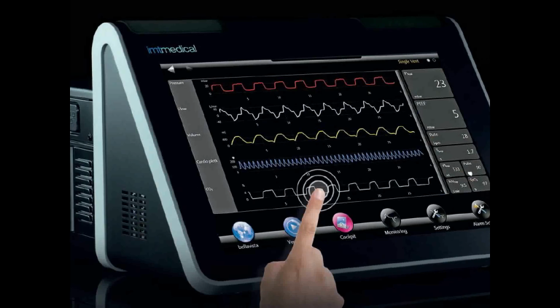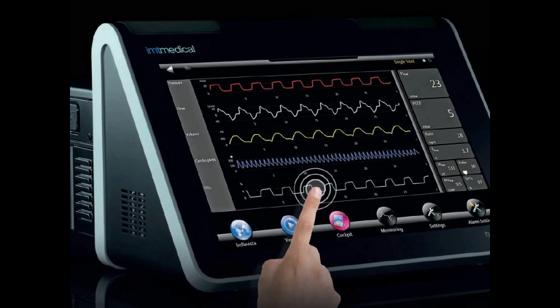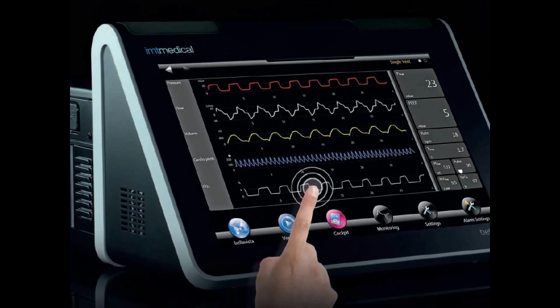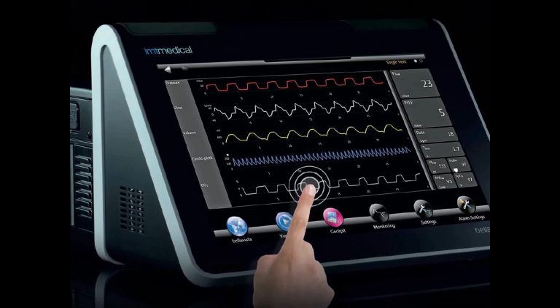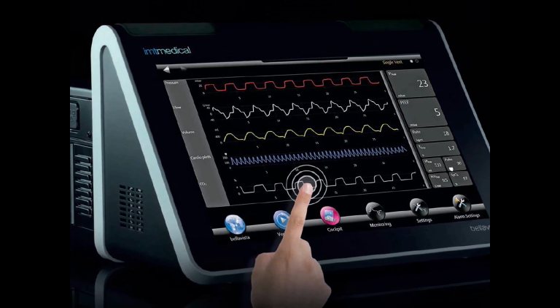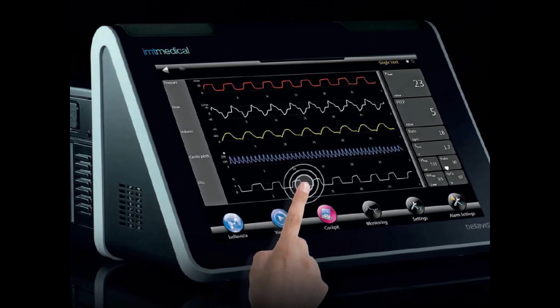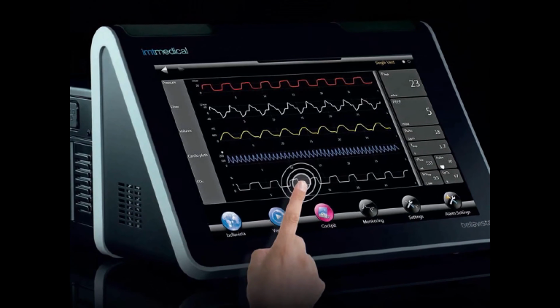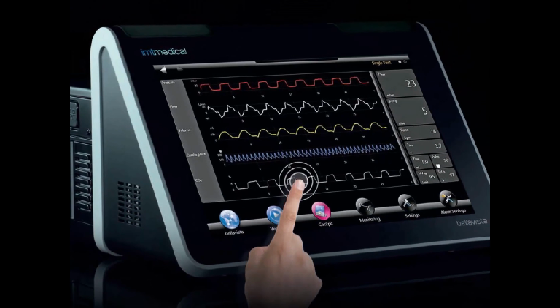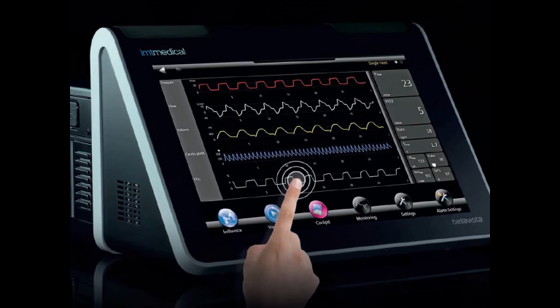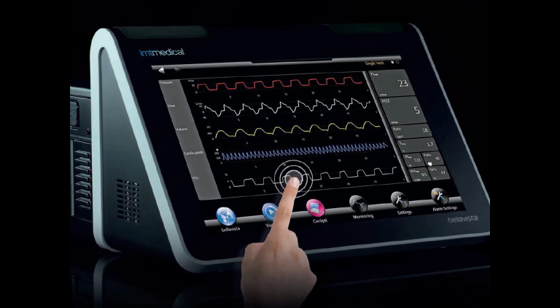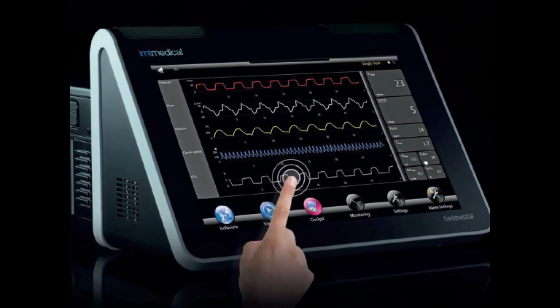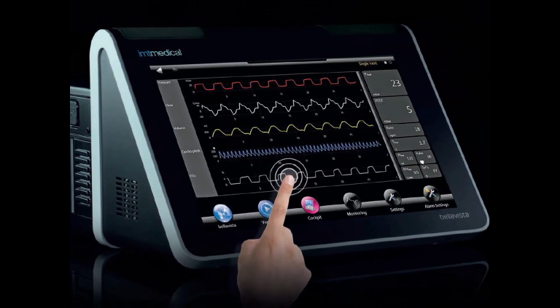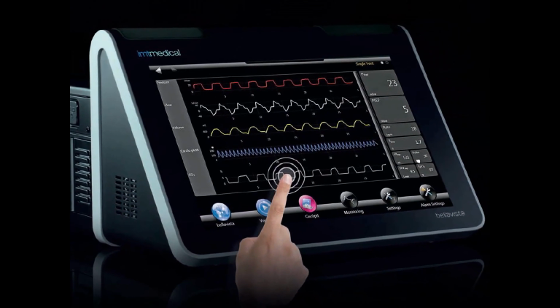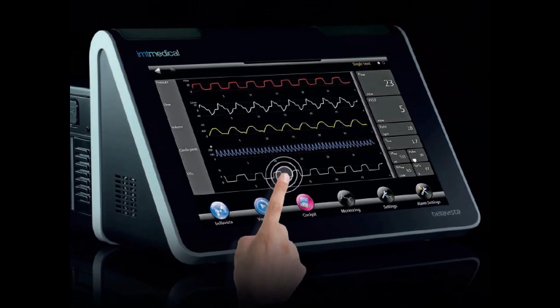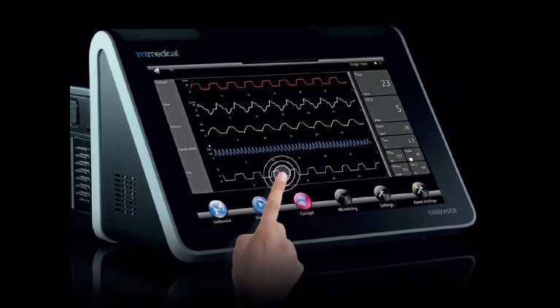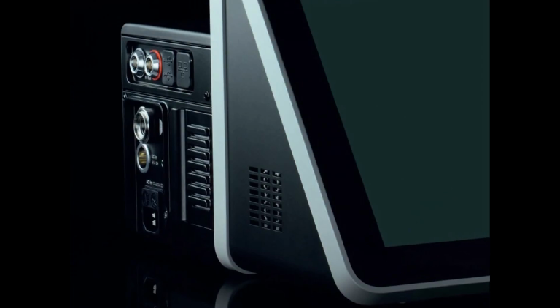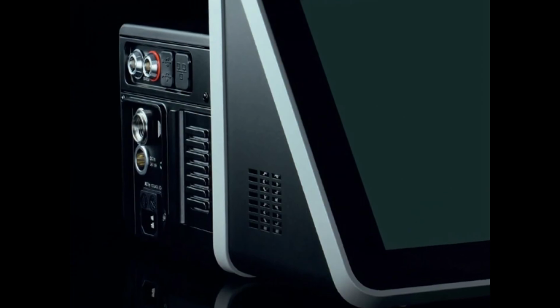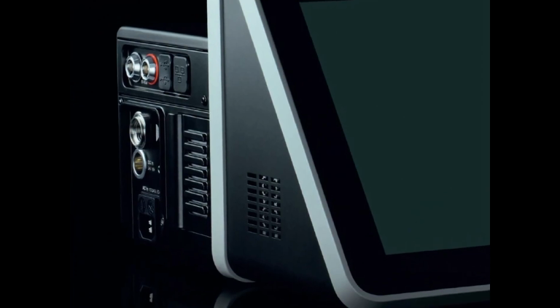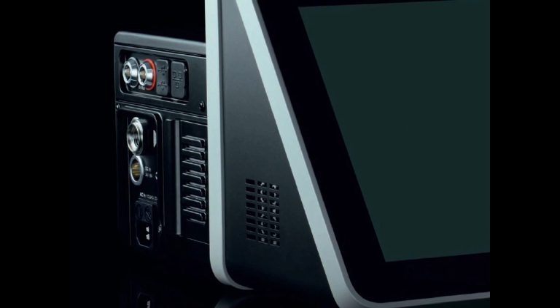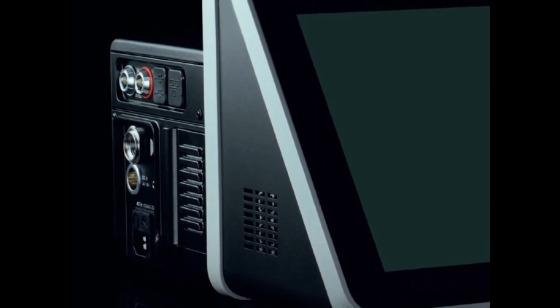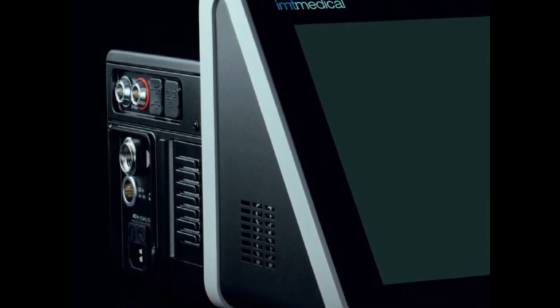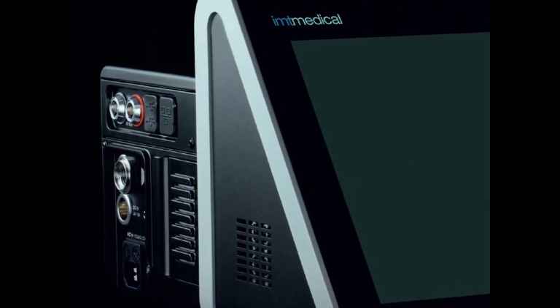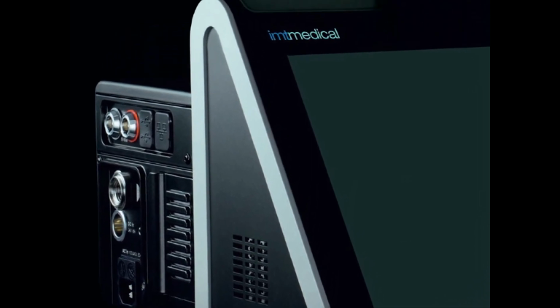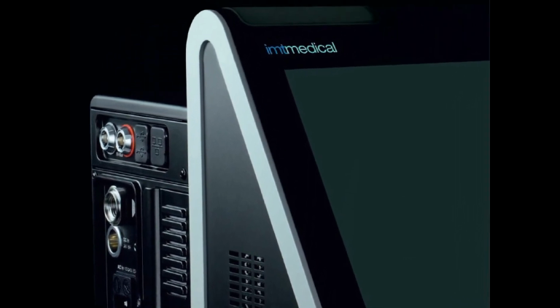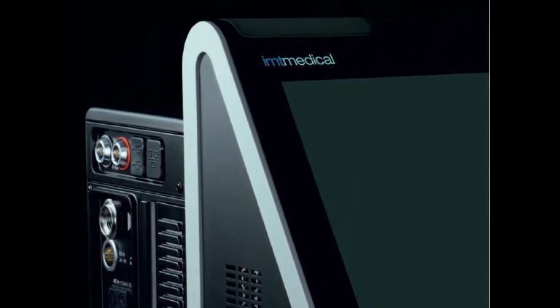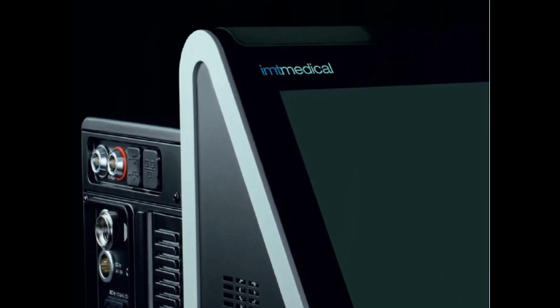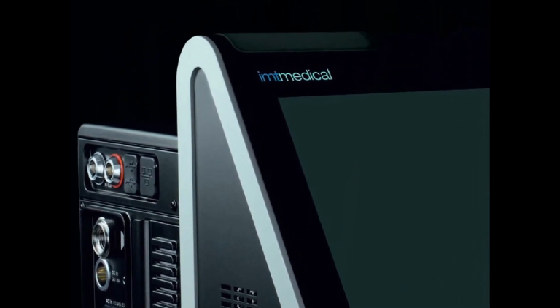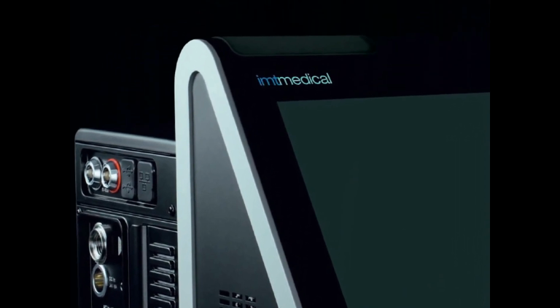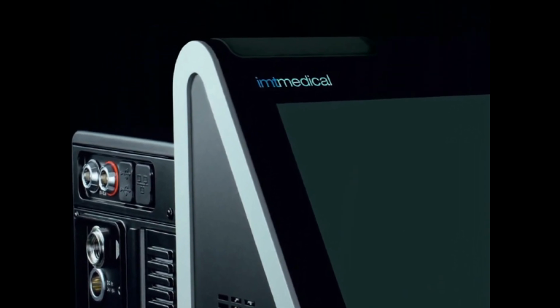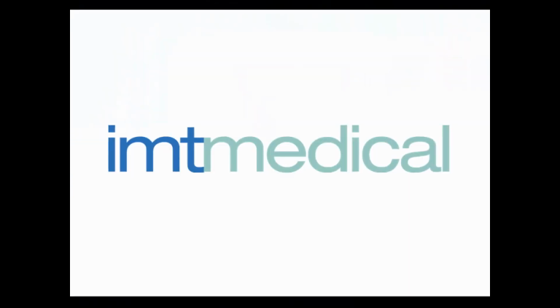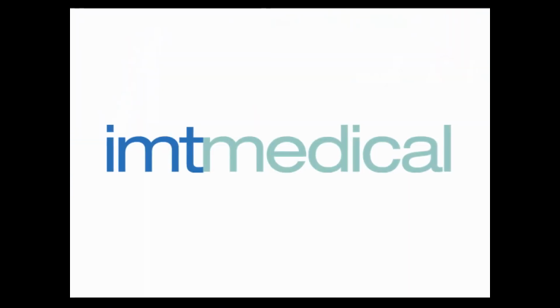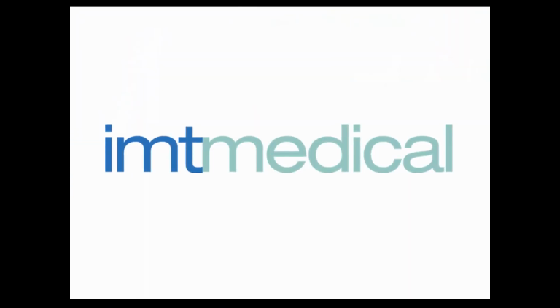Bellavista — a next generation ventilator.